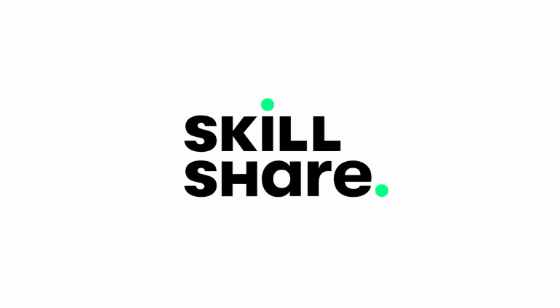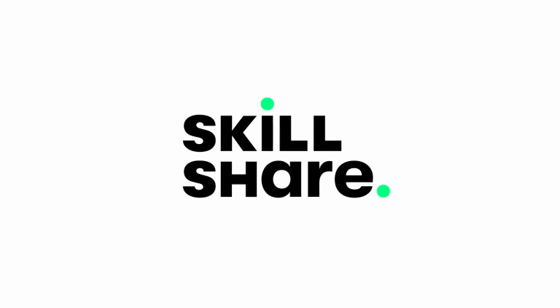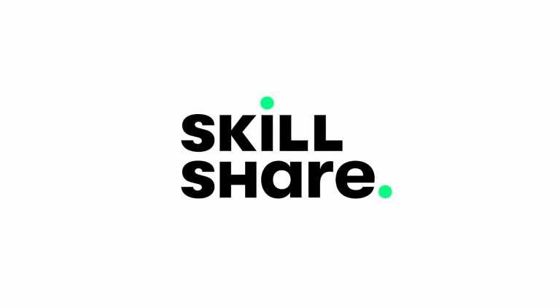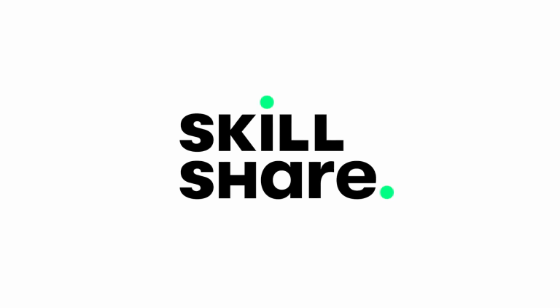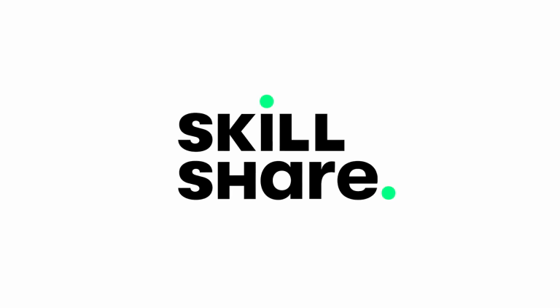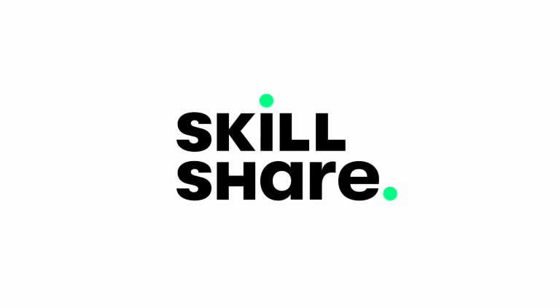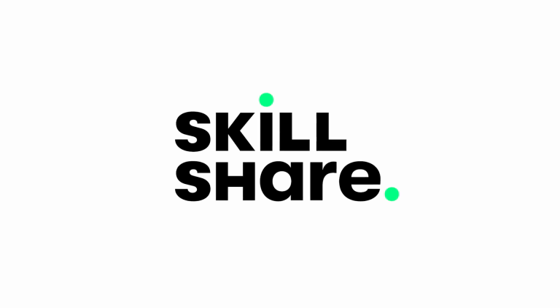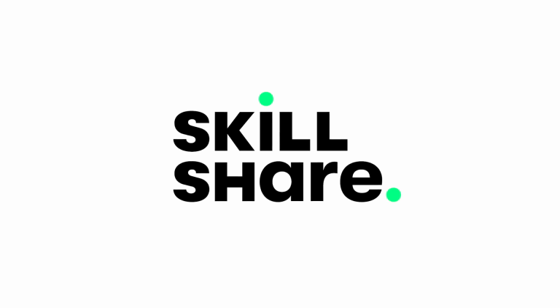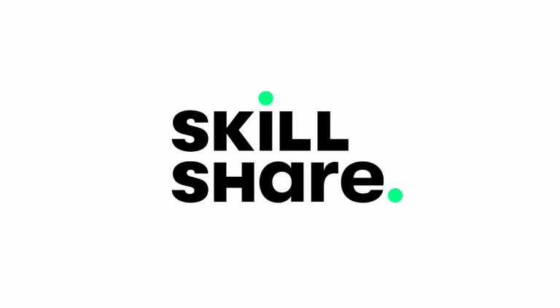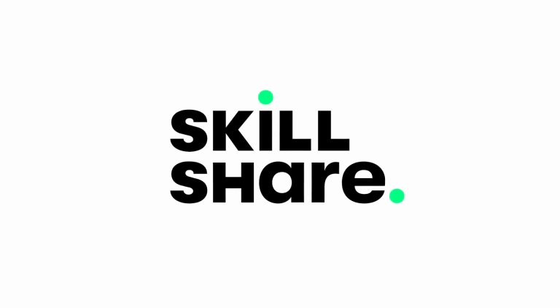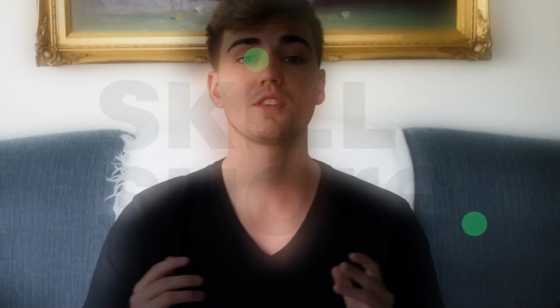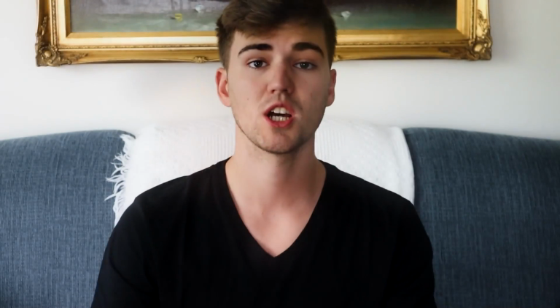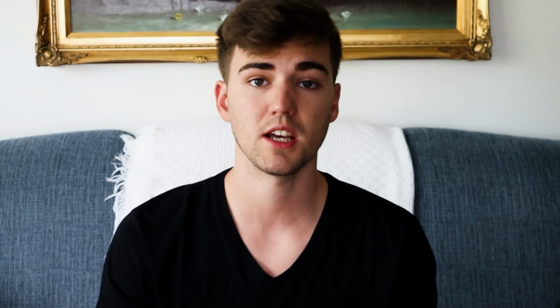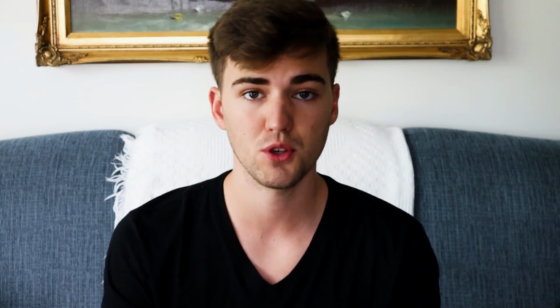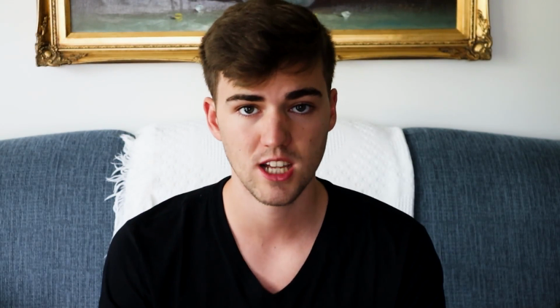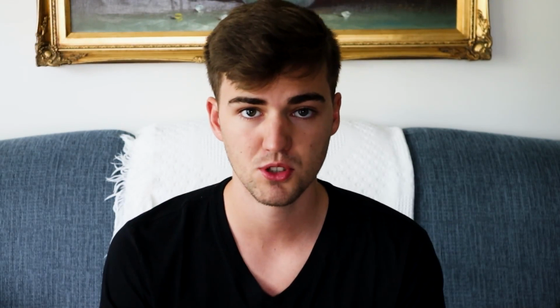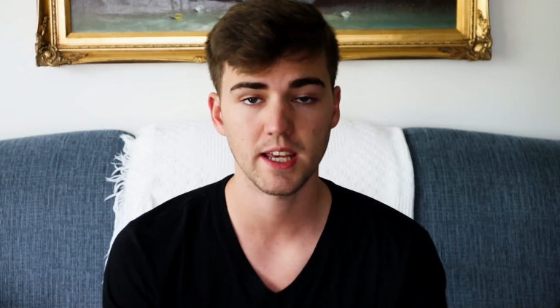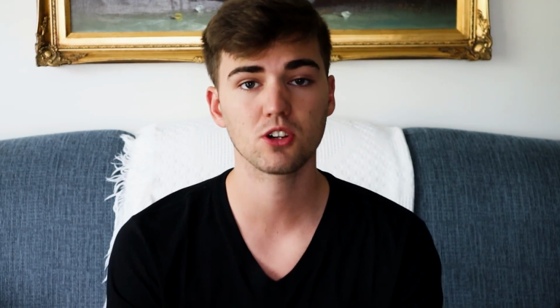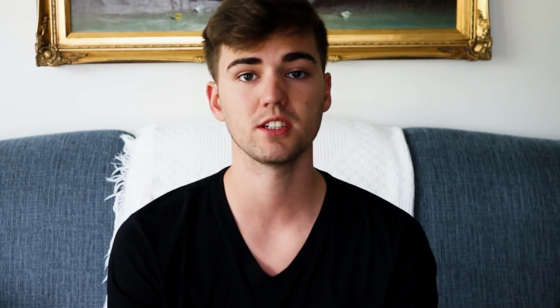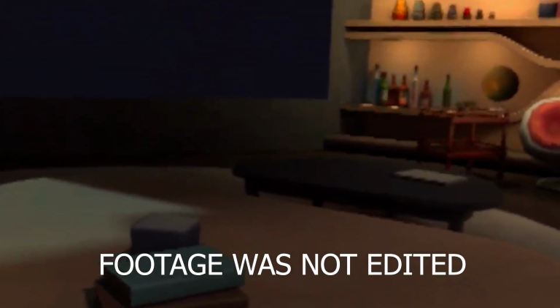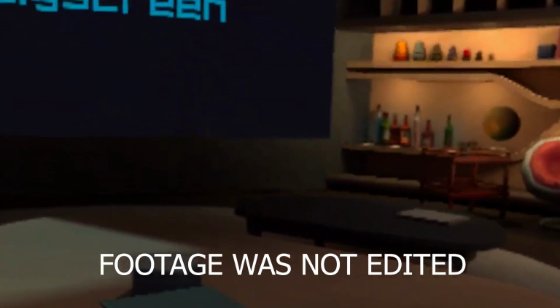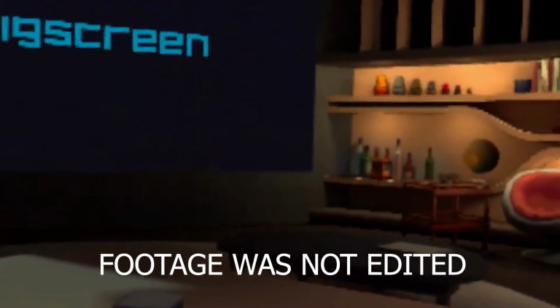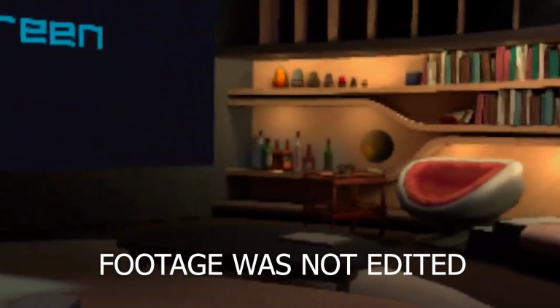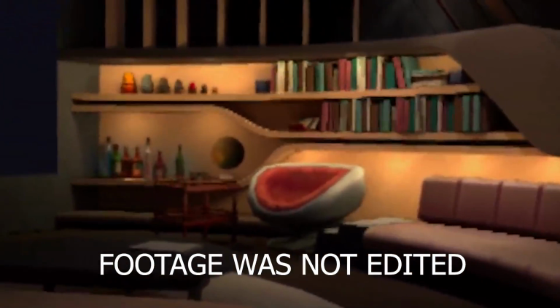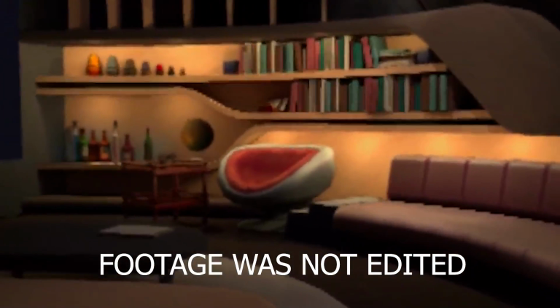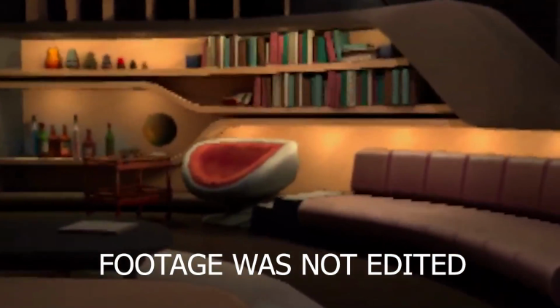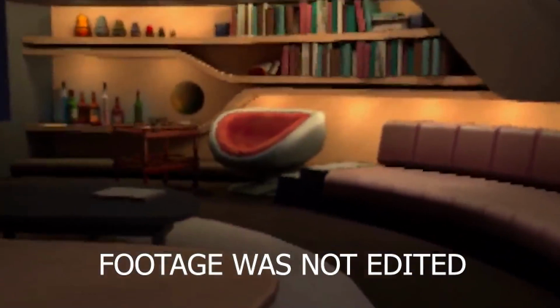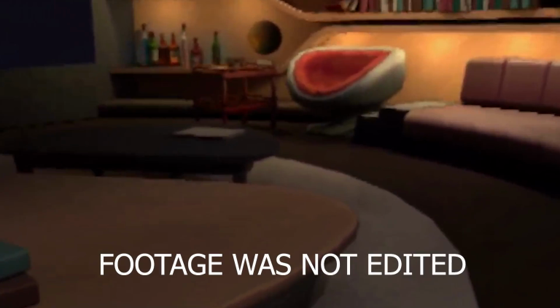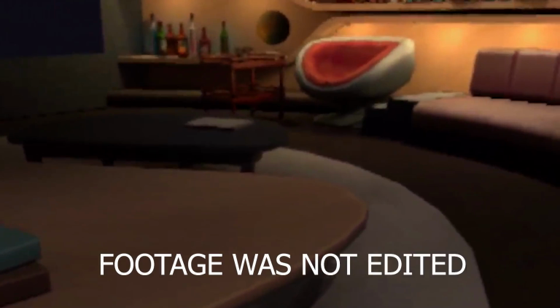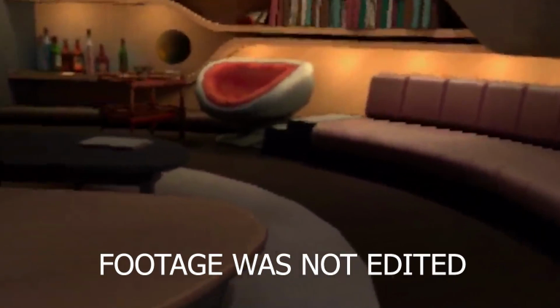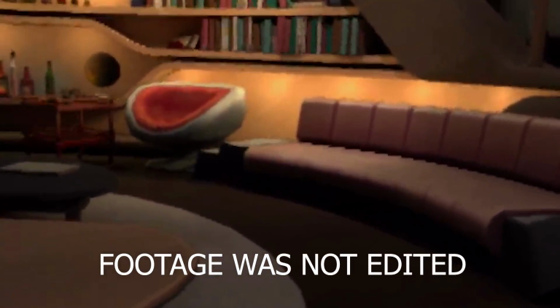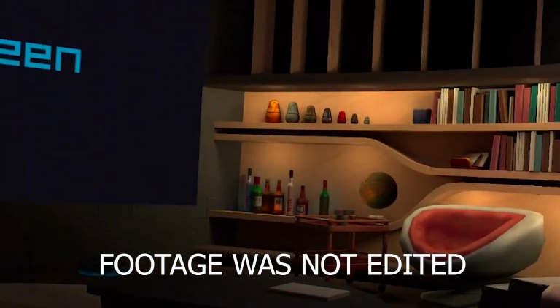This video is sponsored by Skillshare. With just a few steps, you can increase your Quest 2 resolution from this to this.